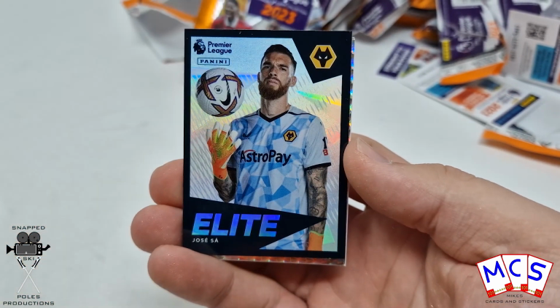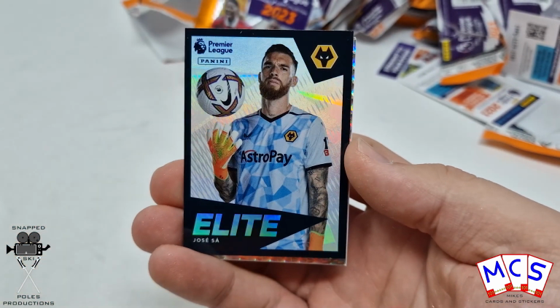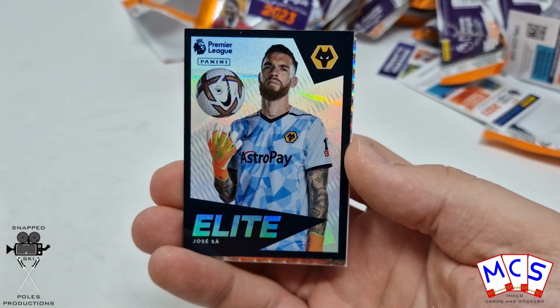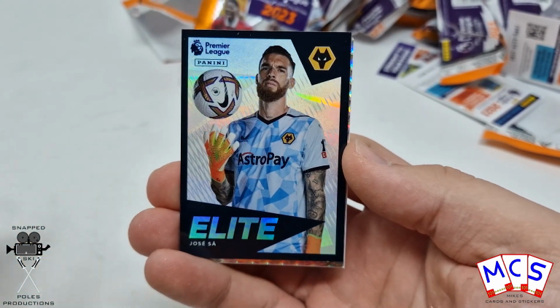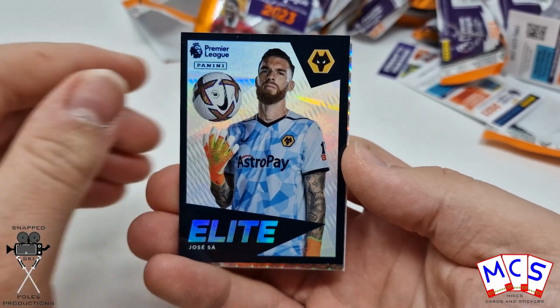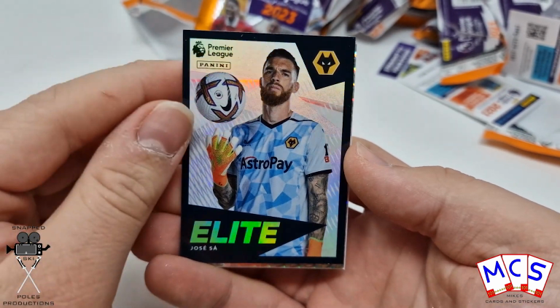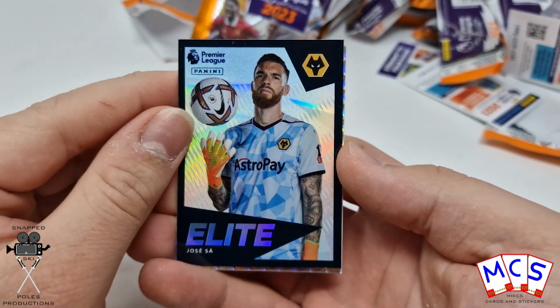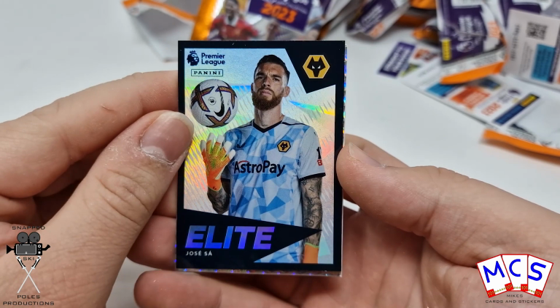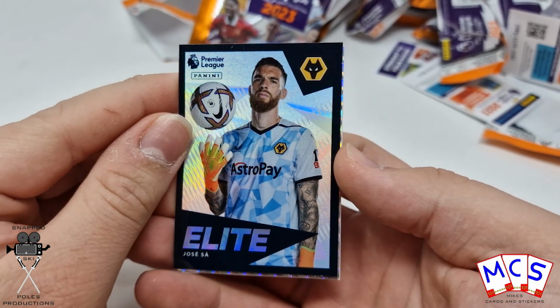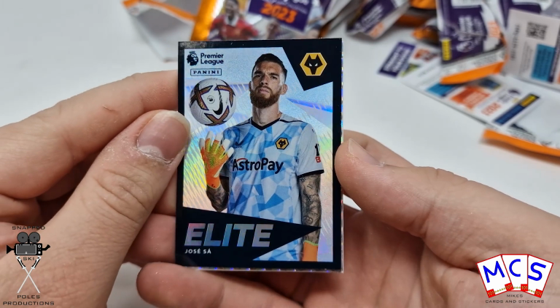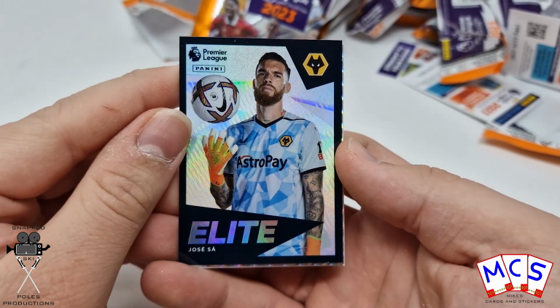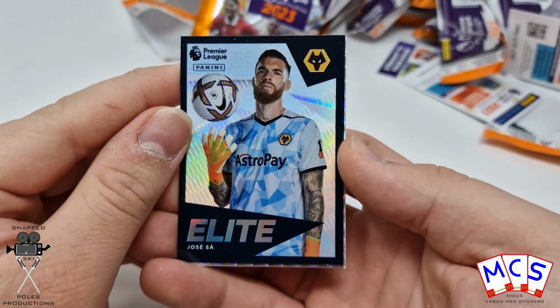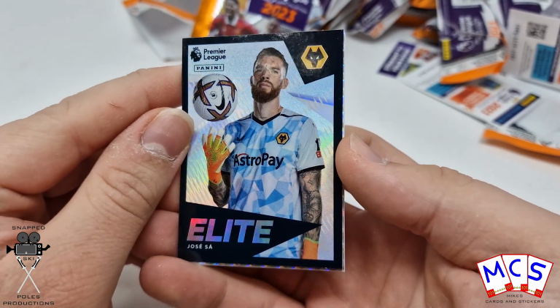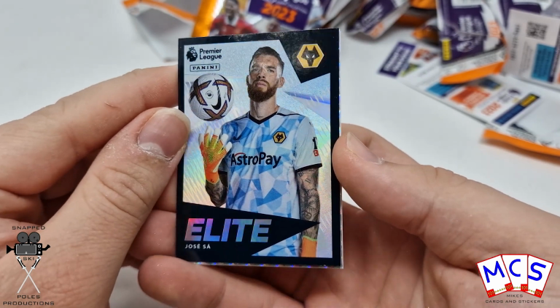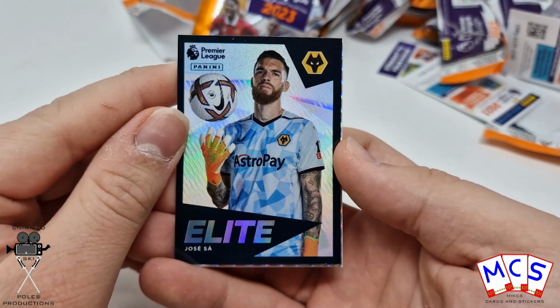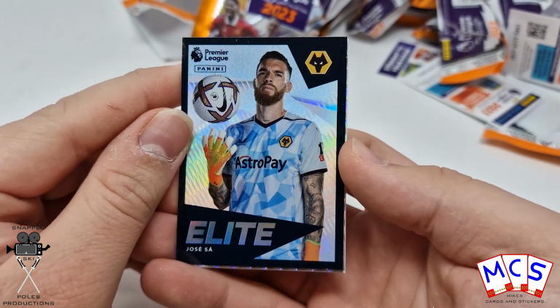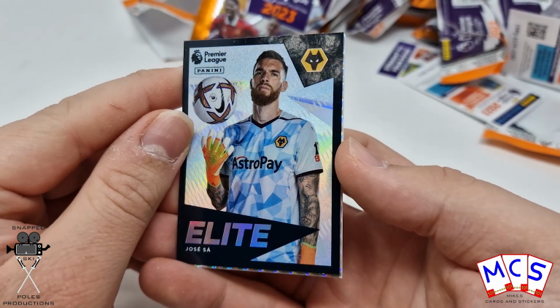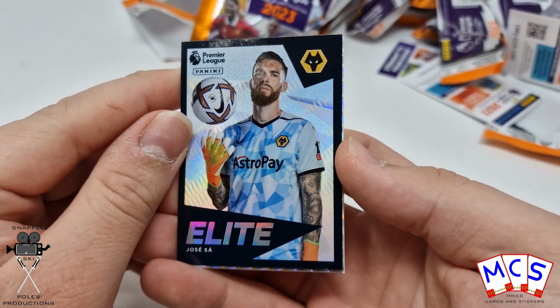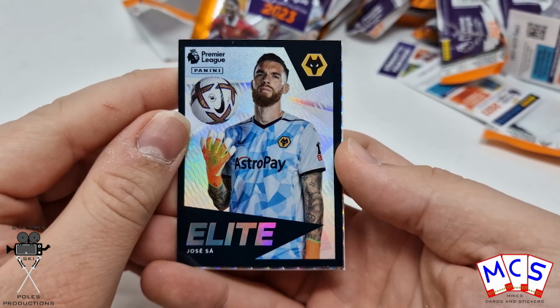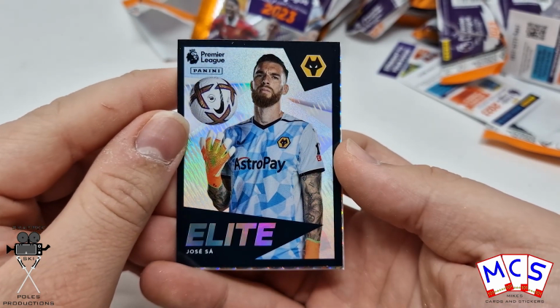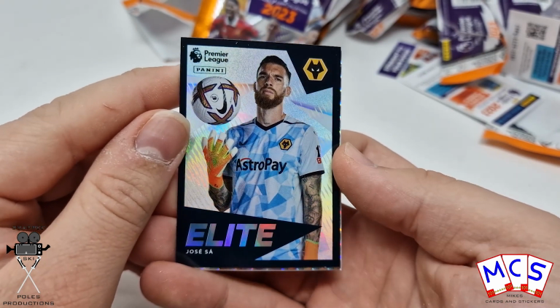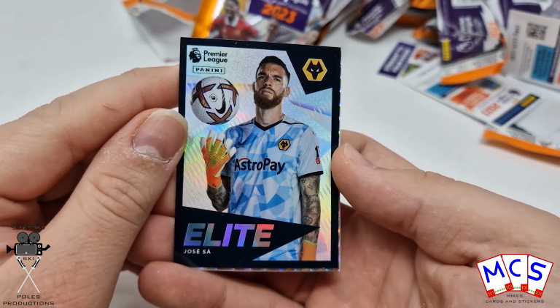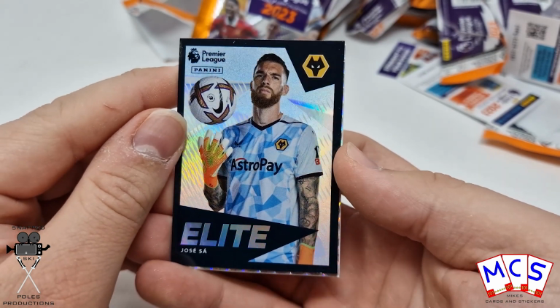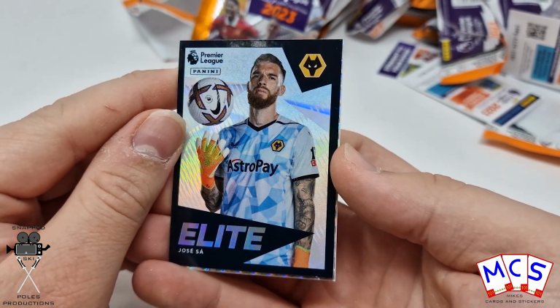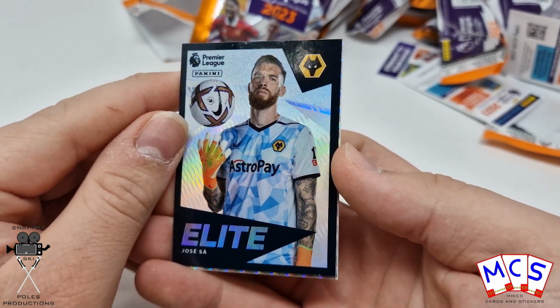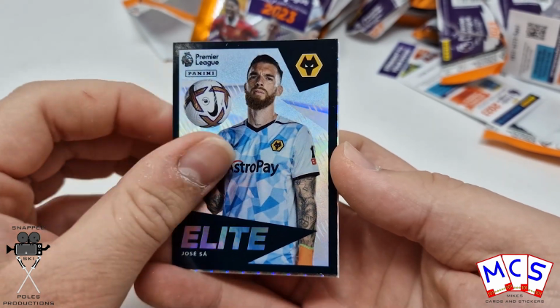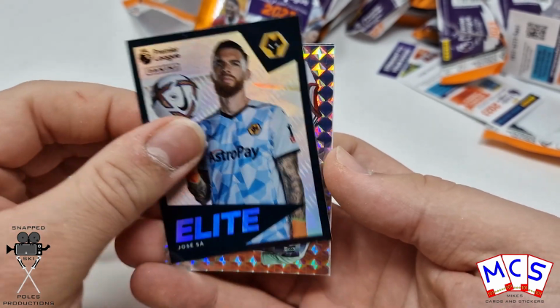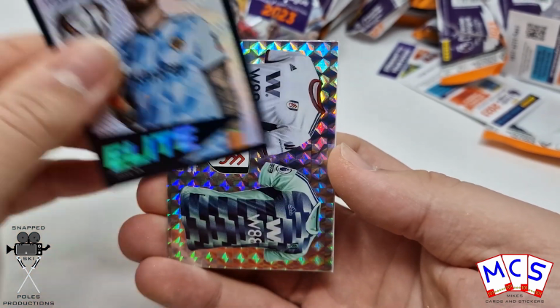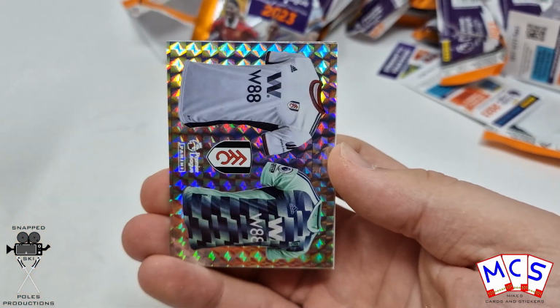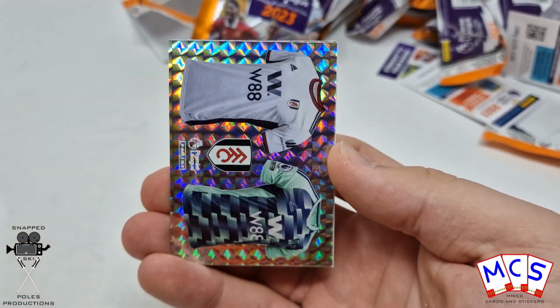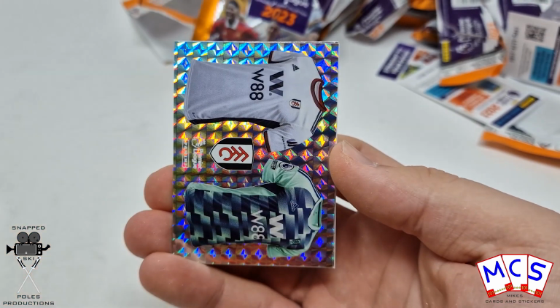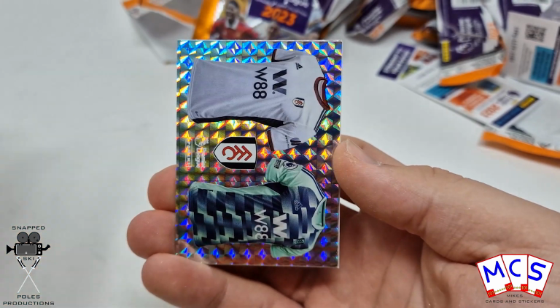And another Elite, this time Jose Saar. That takes the tally for this video up to four.